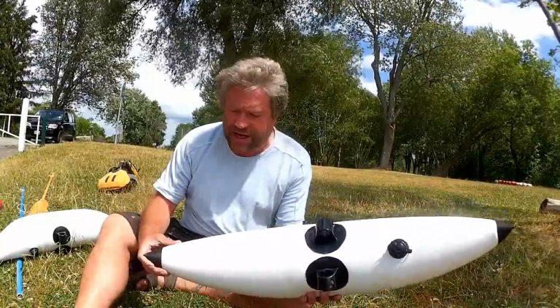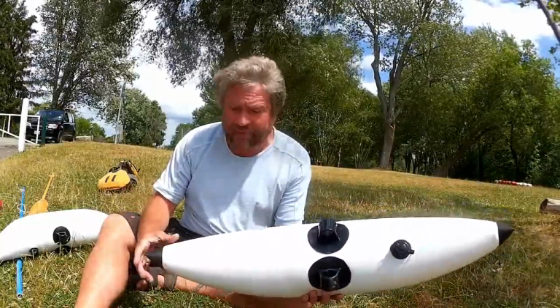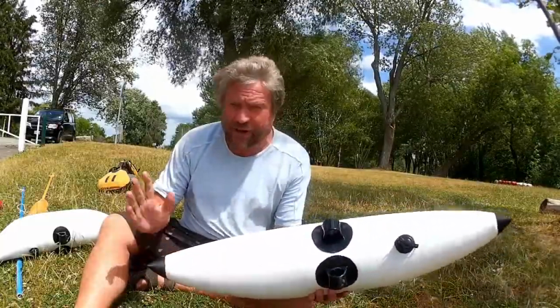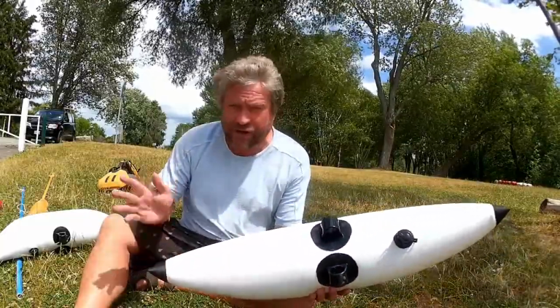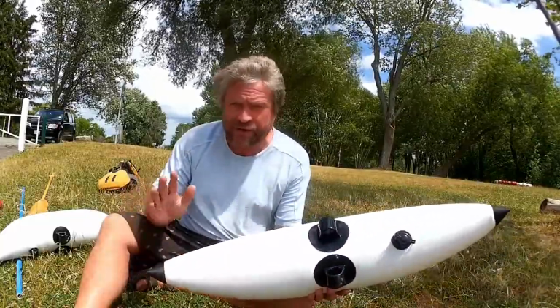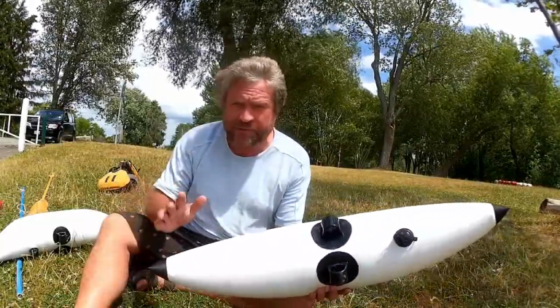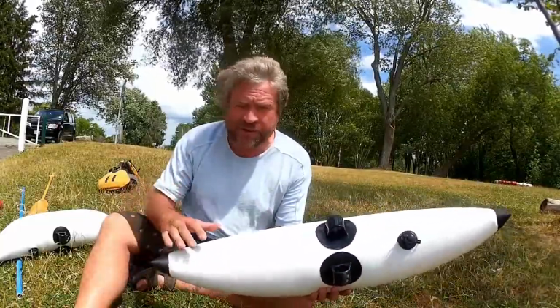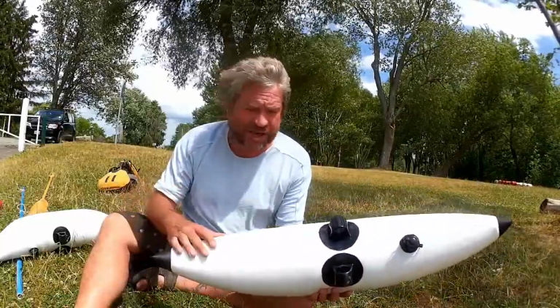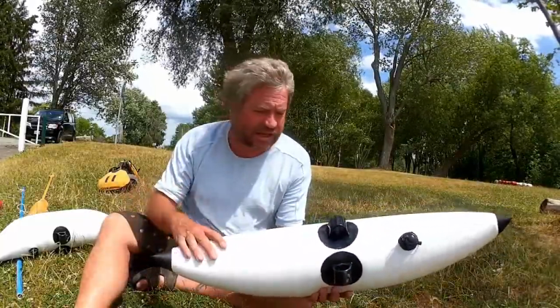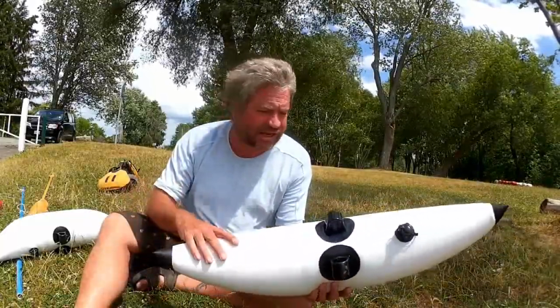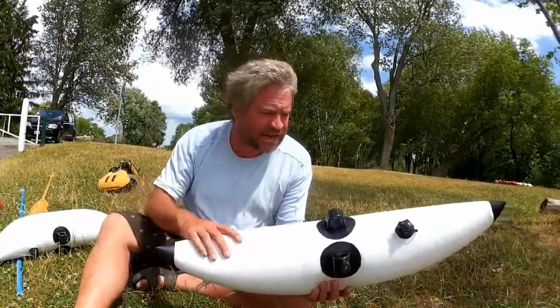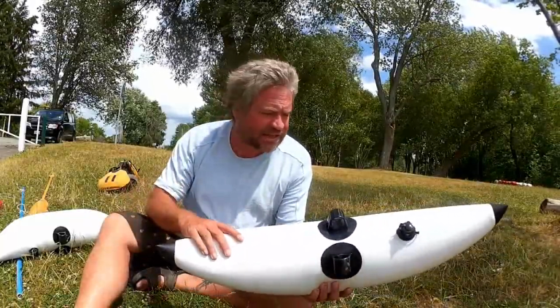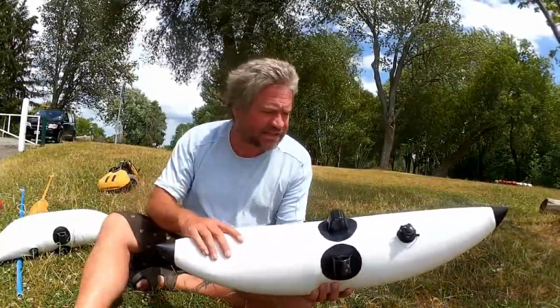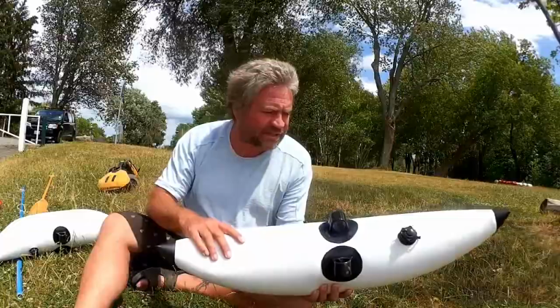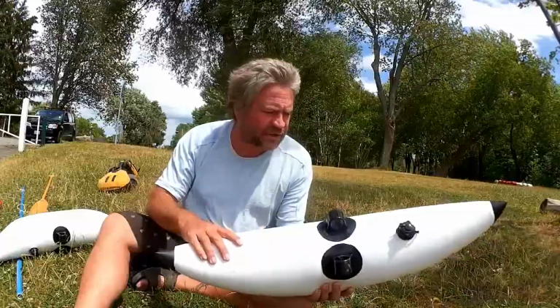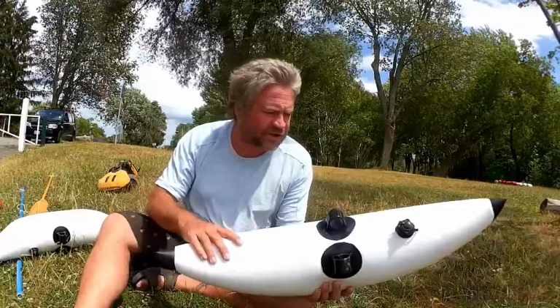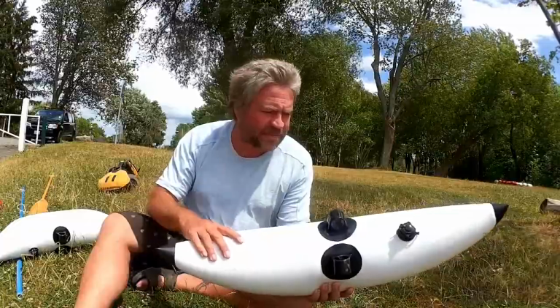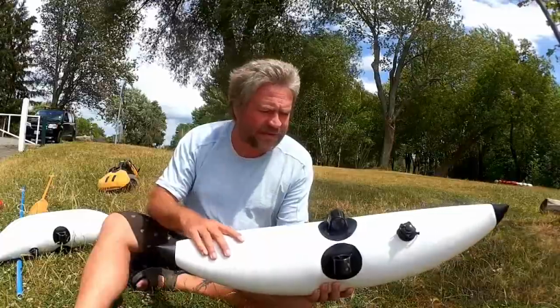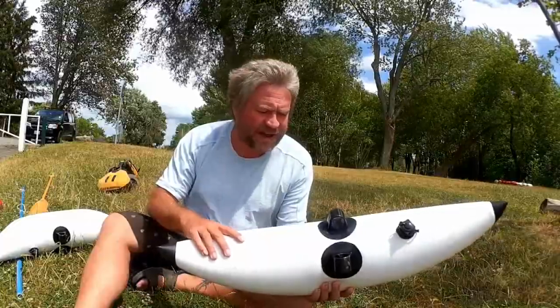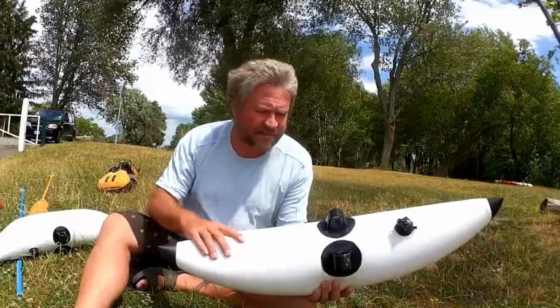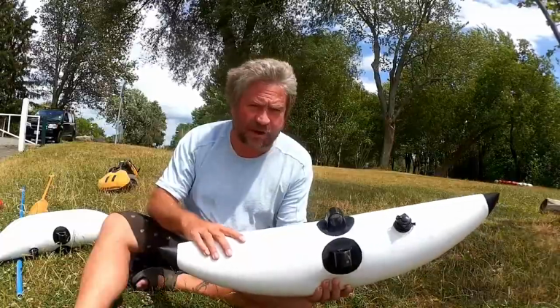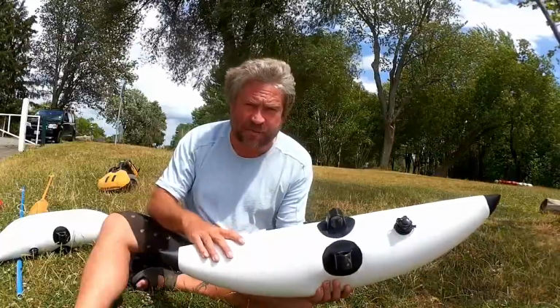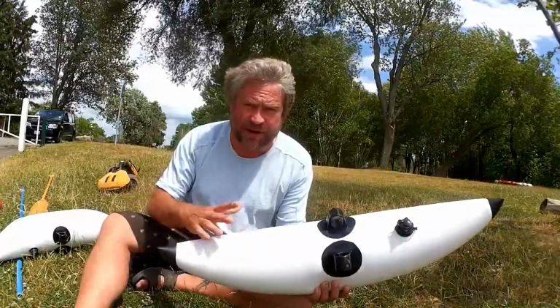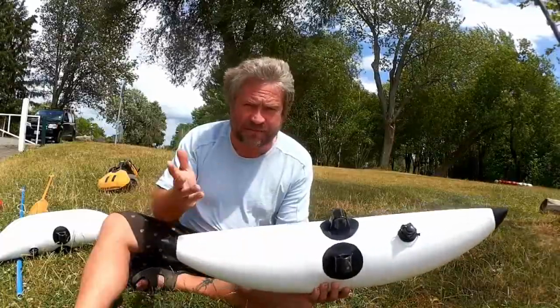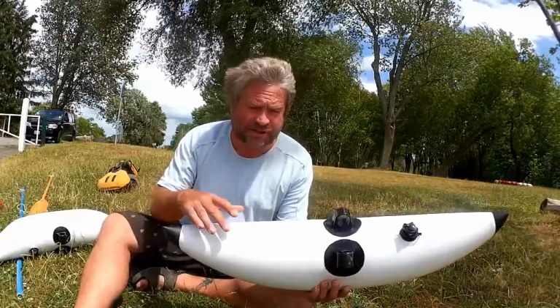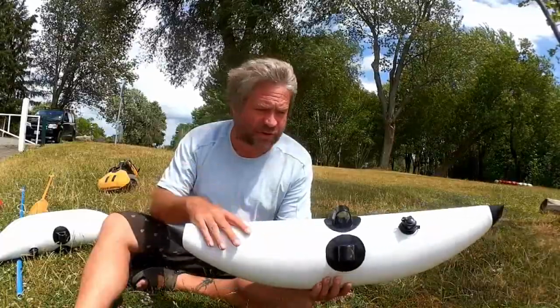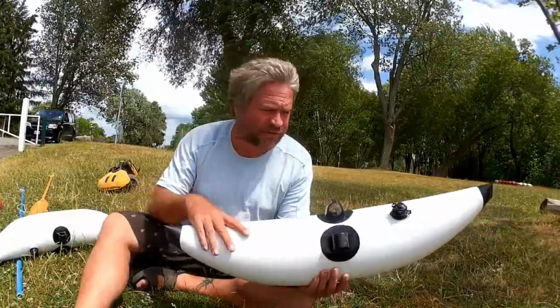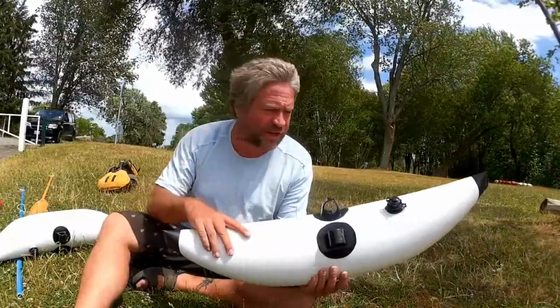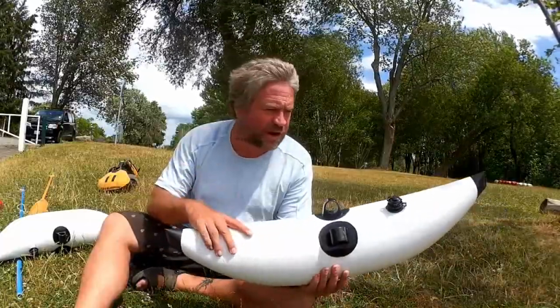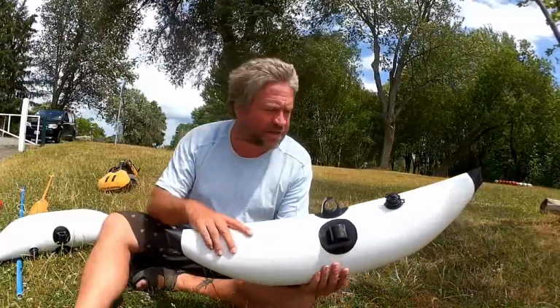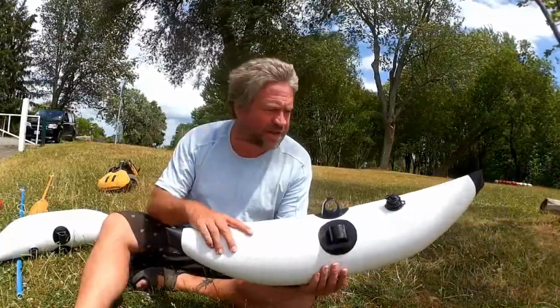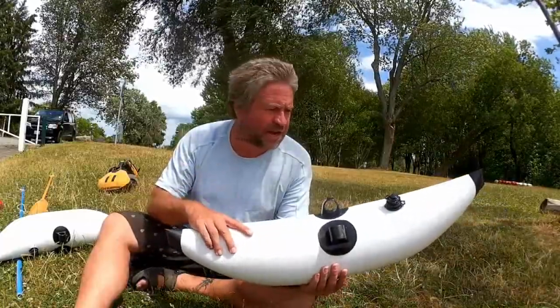I've already used them for sailing. This isn't the first time I've had them out, but I'm just doing a video on them now.